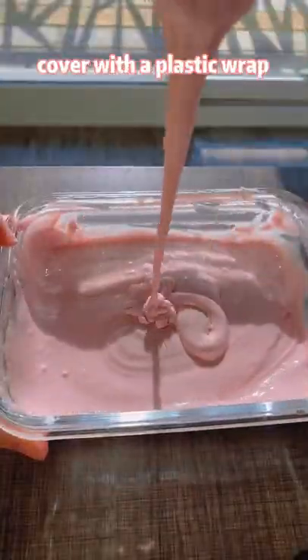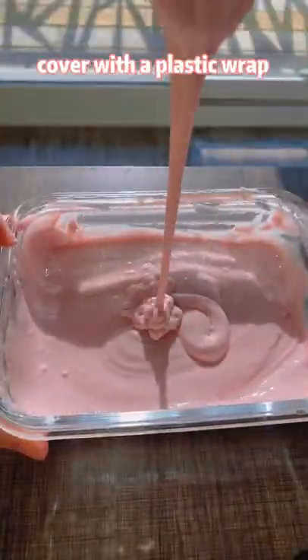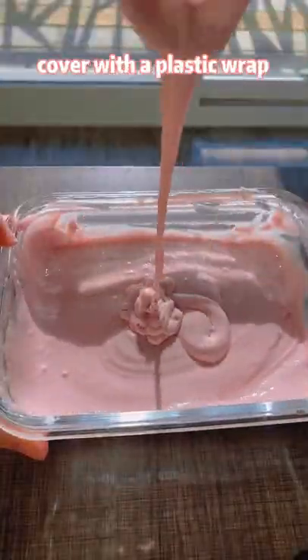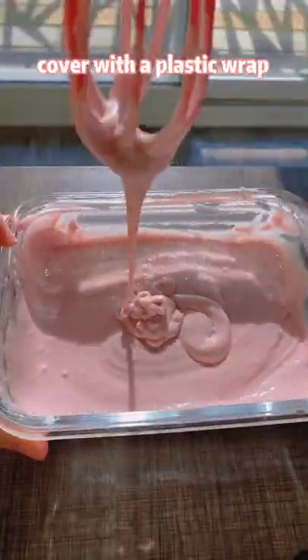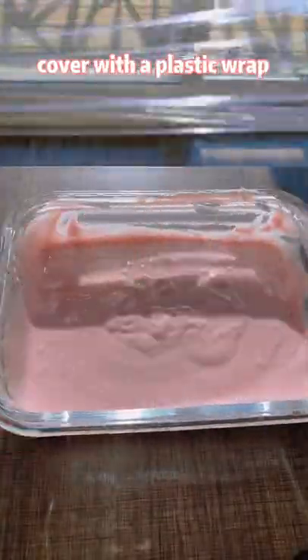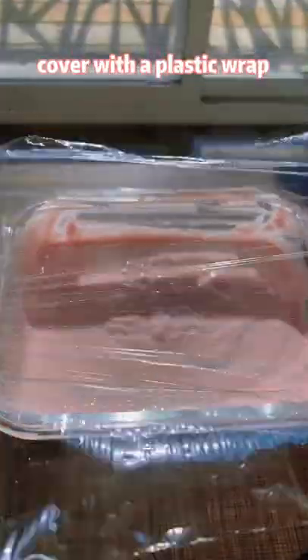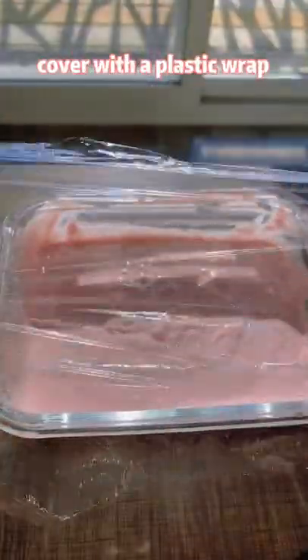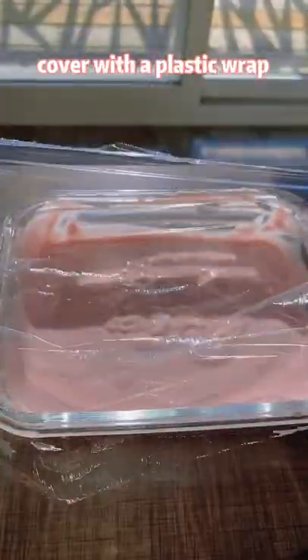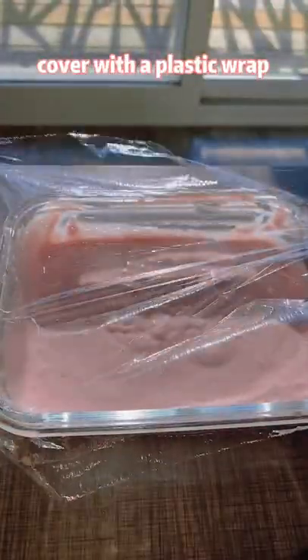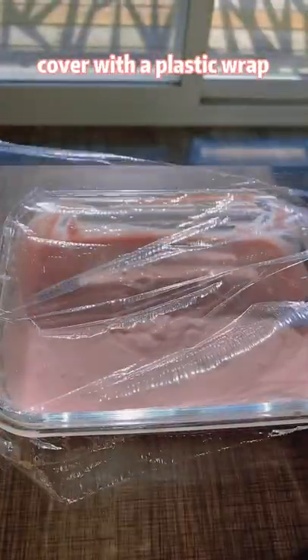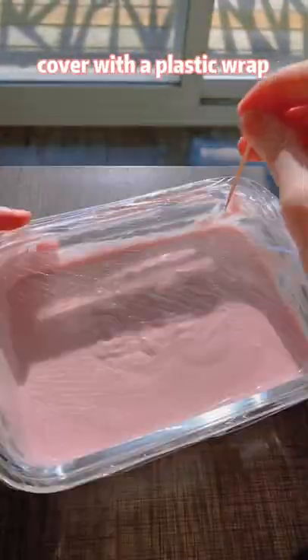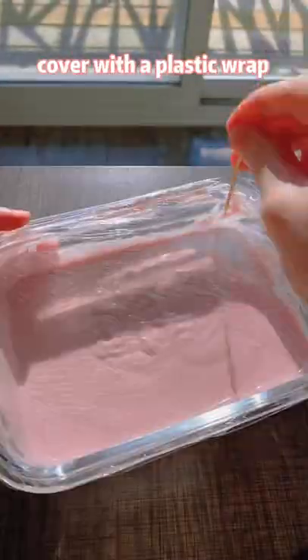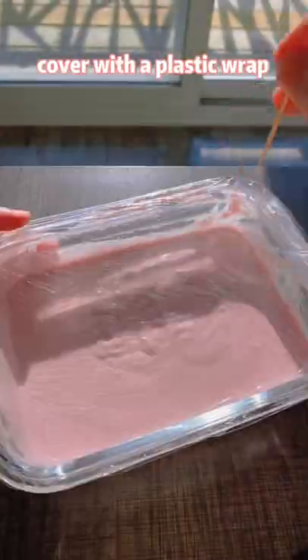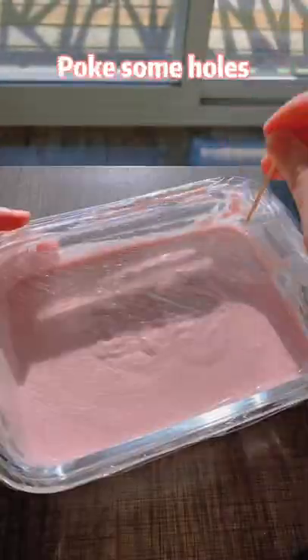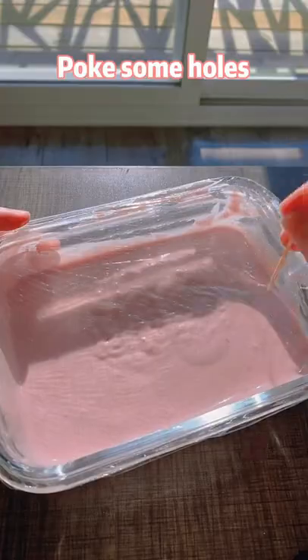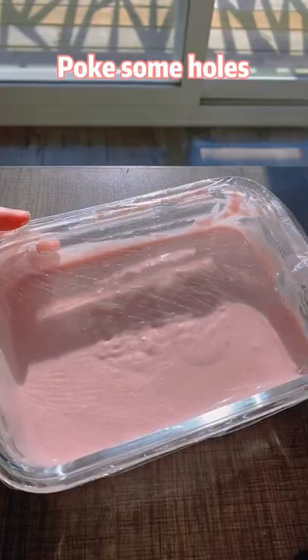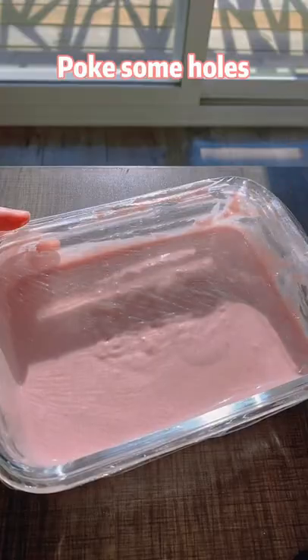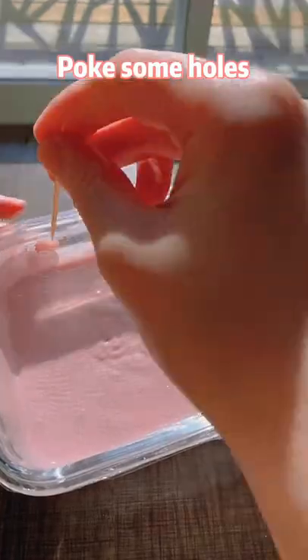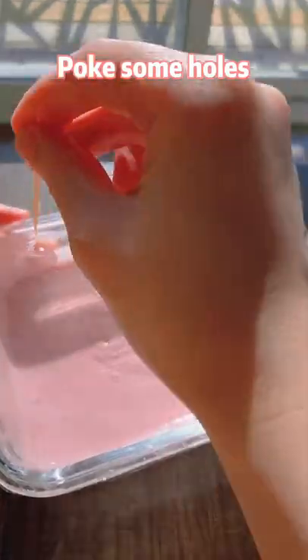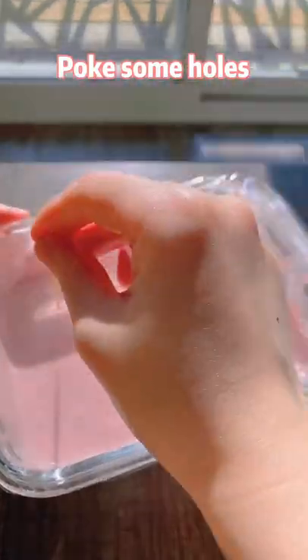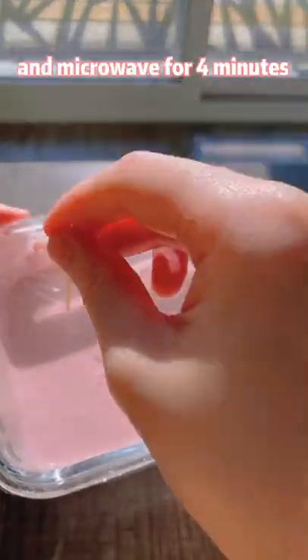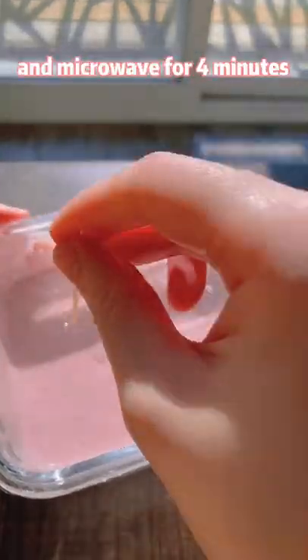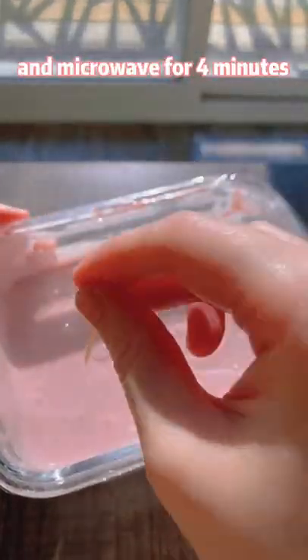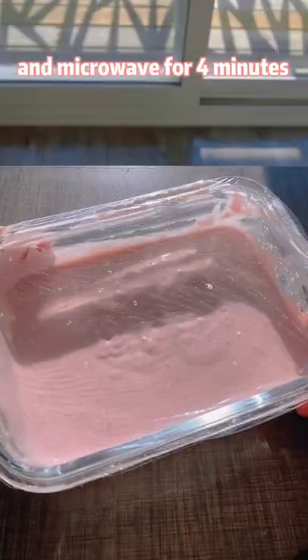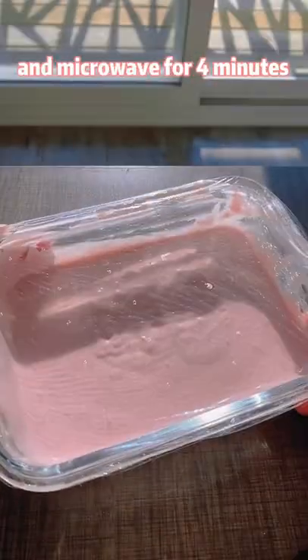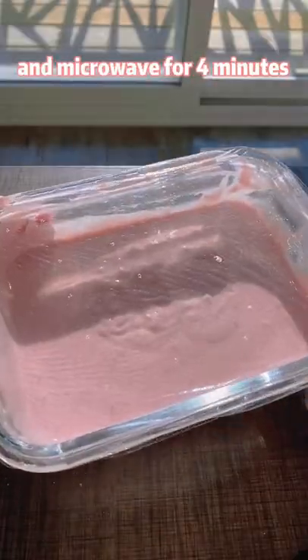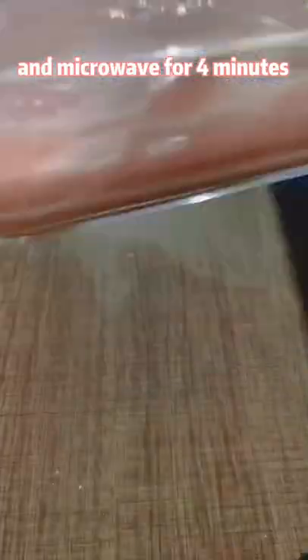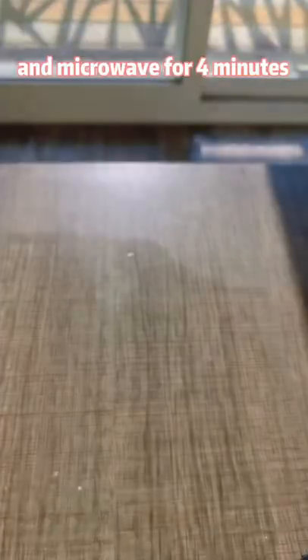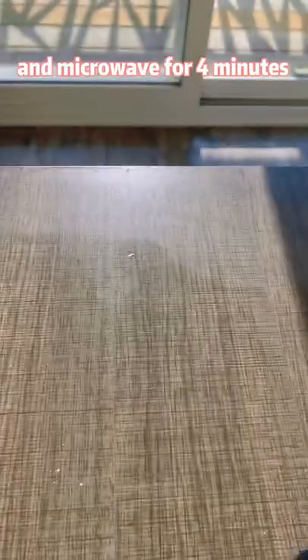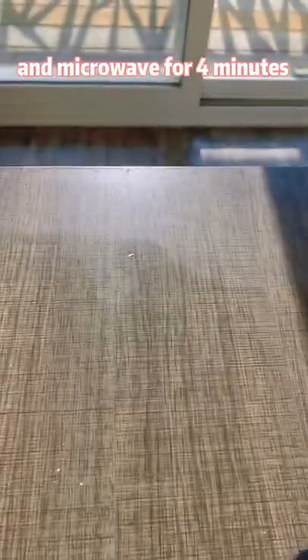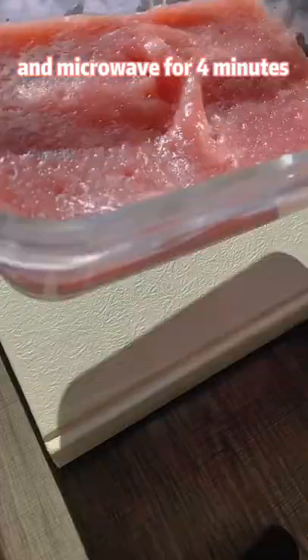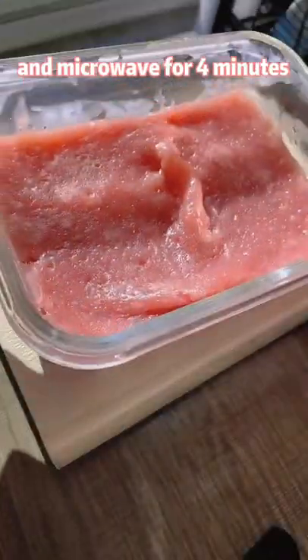Cover with a plastic wrap, poke some holes, and microwave for 4 minutes.